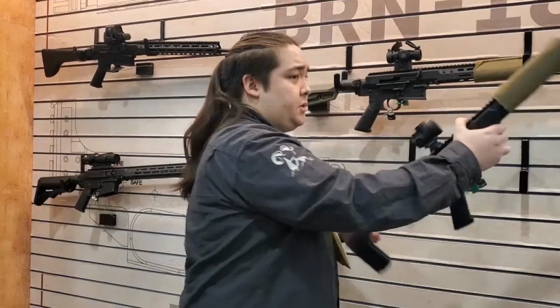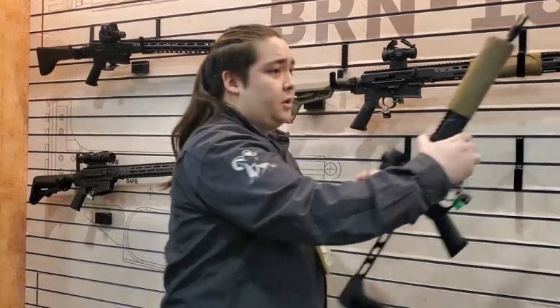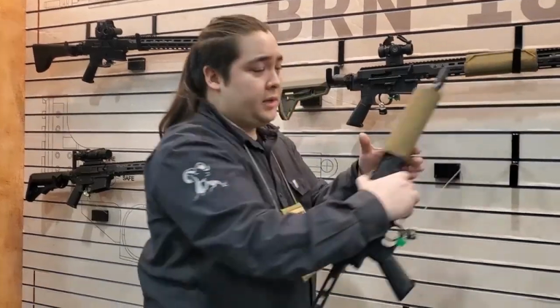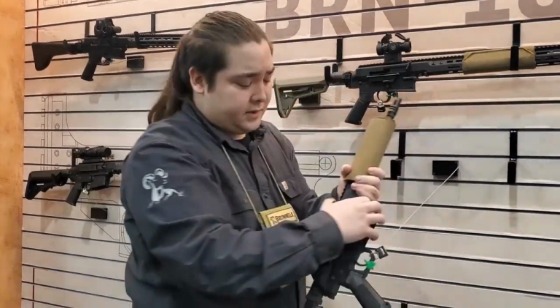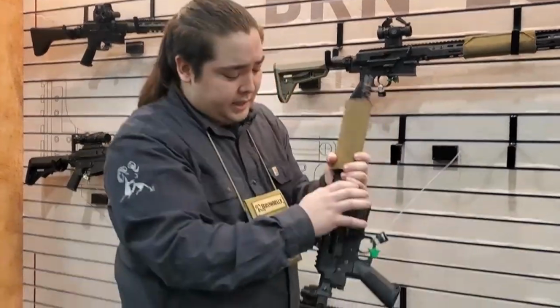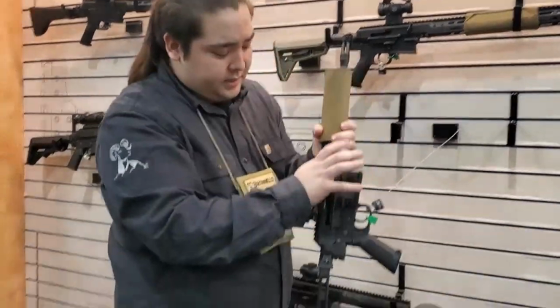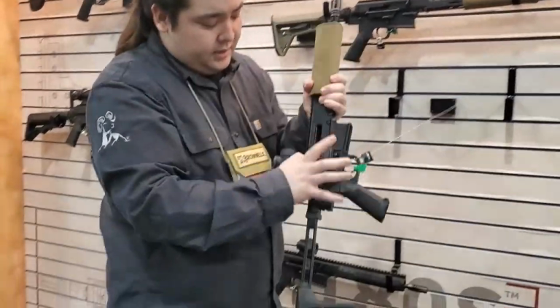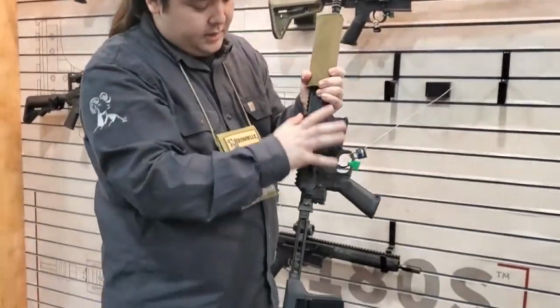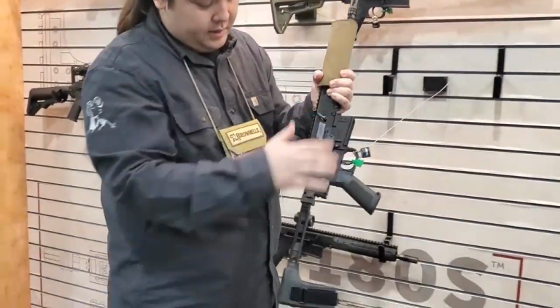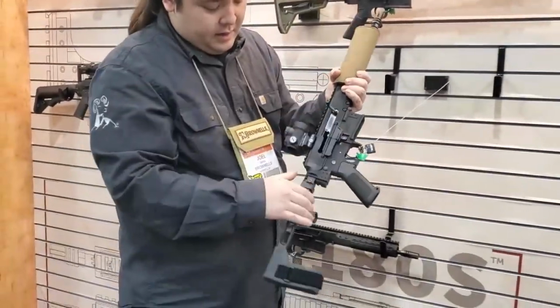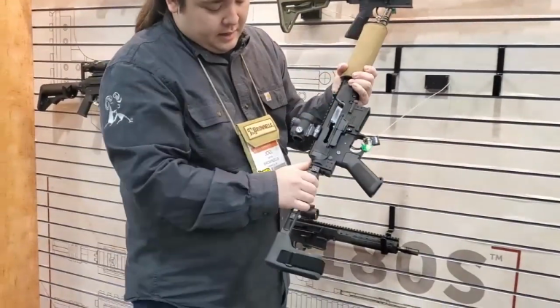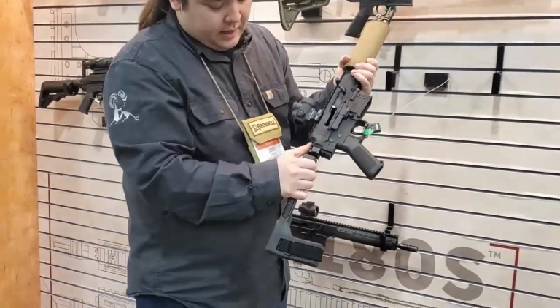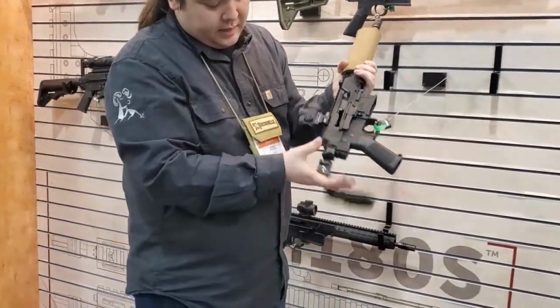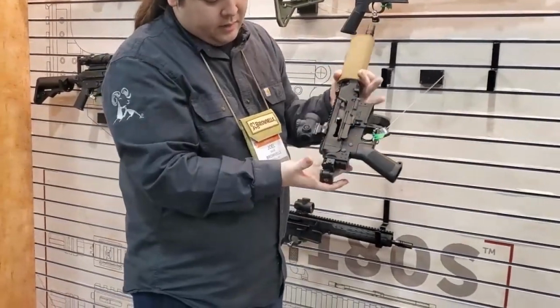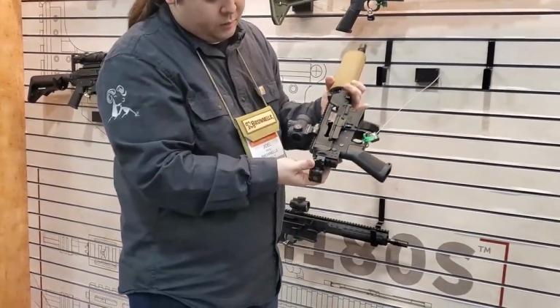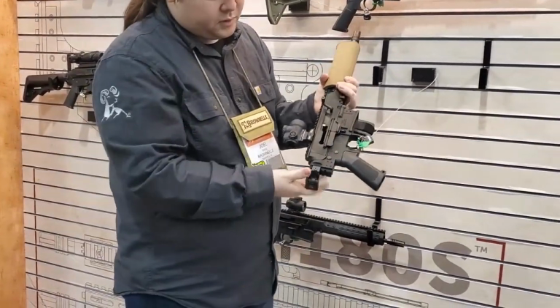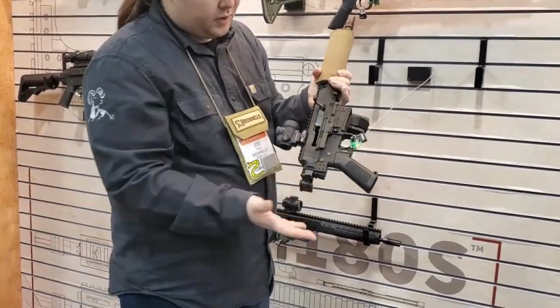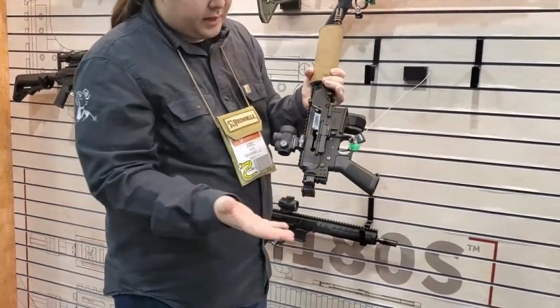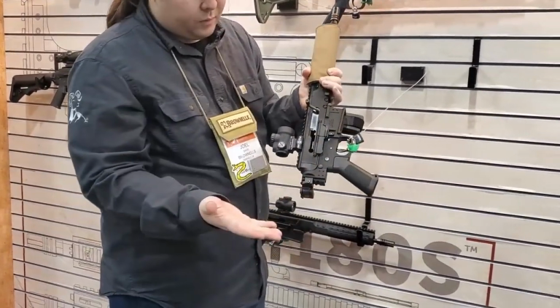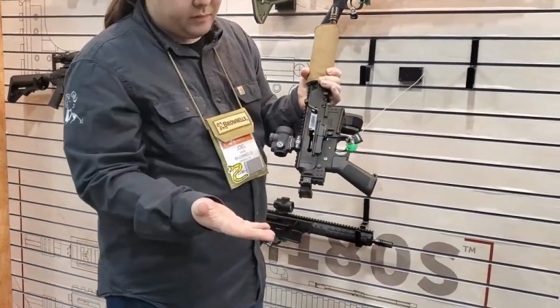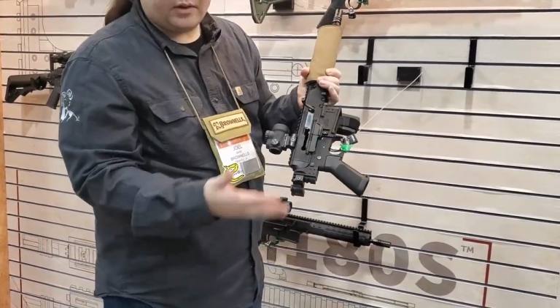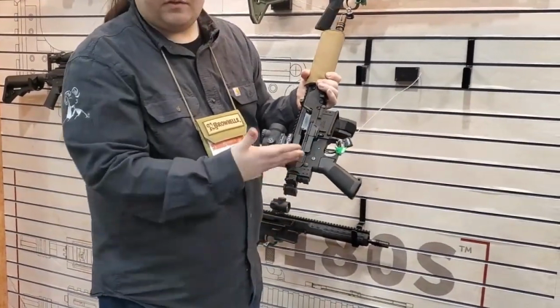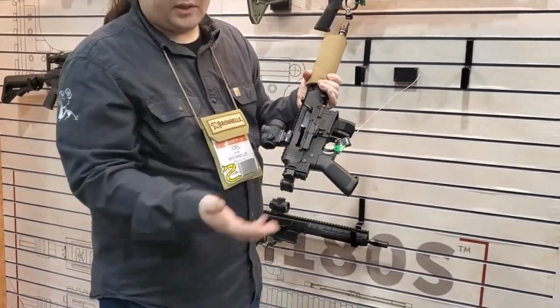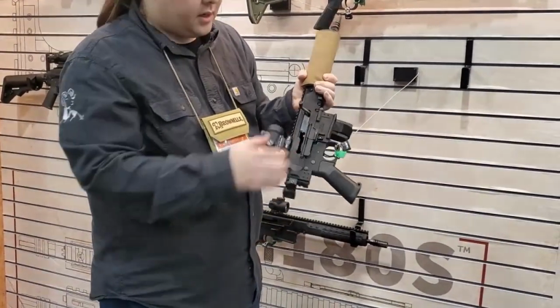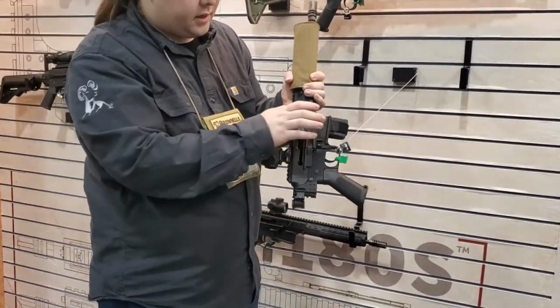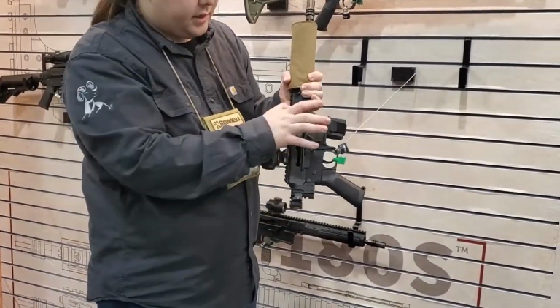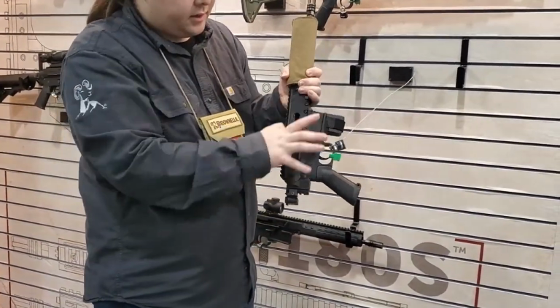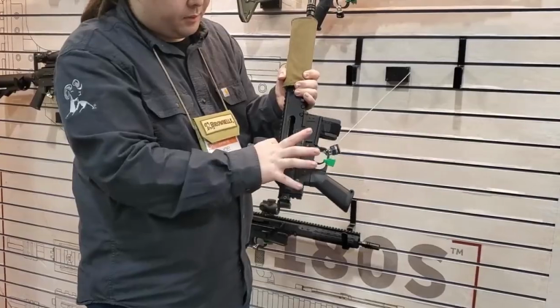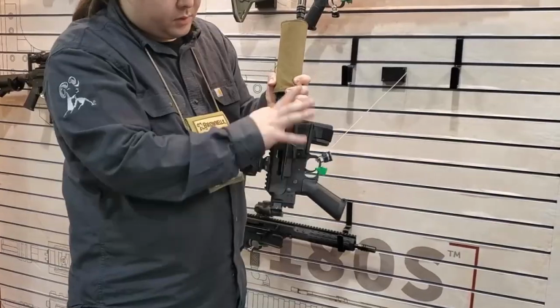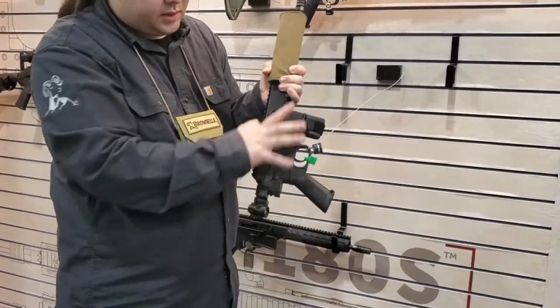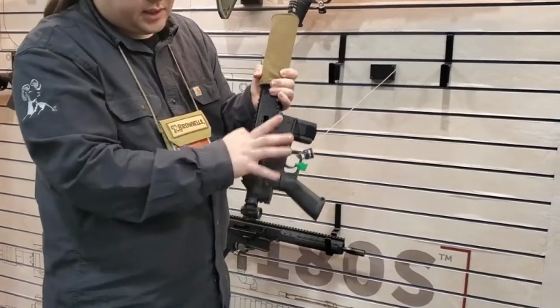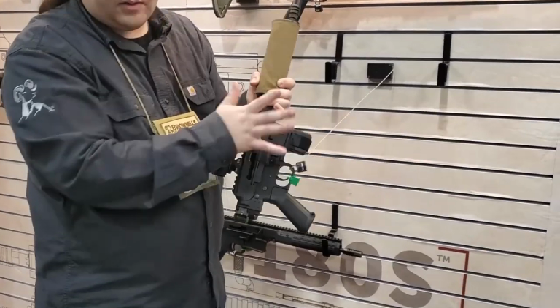Which is all self-contained, so that even with the folded stock on here, the upper will still cycle.